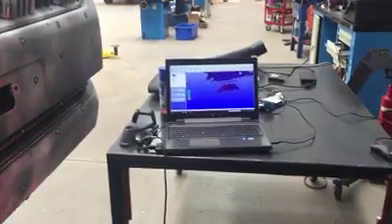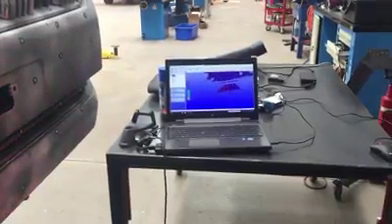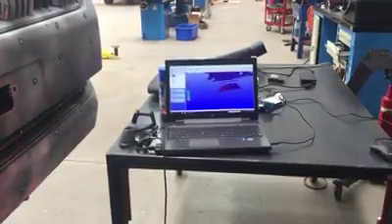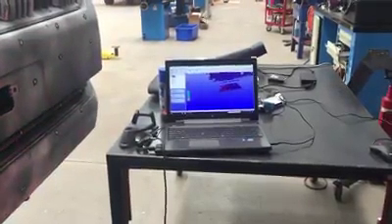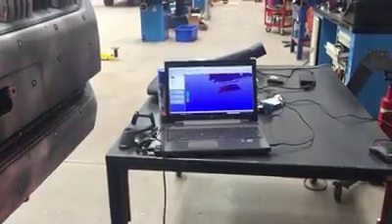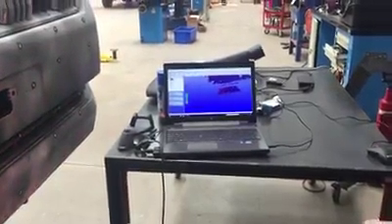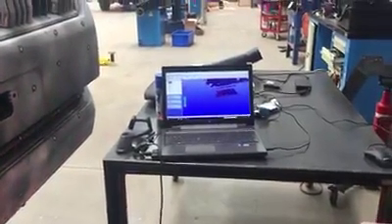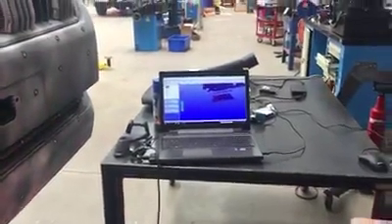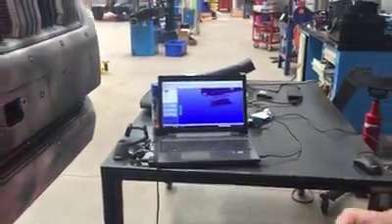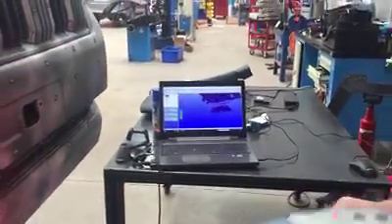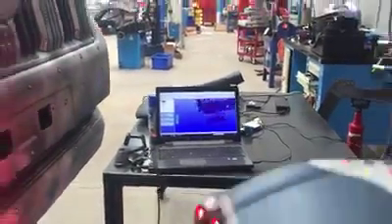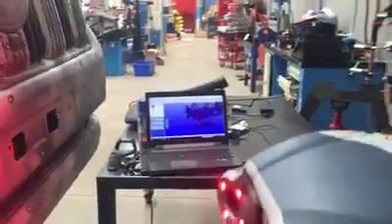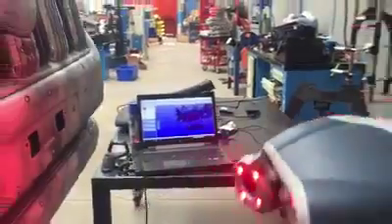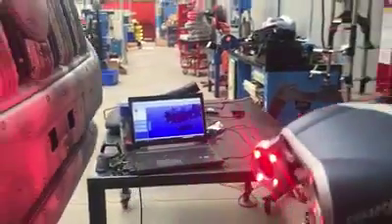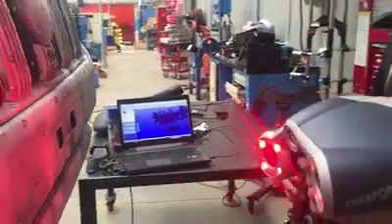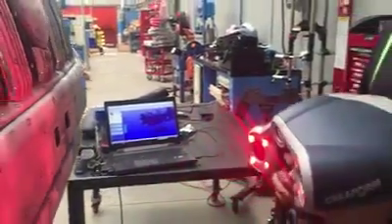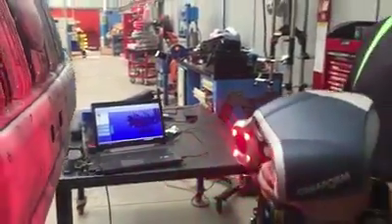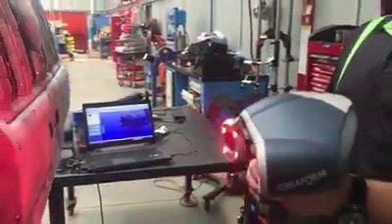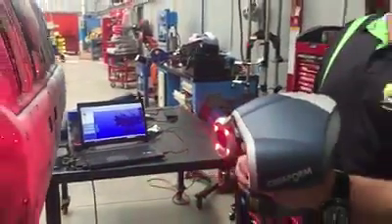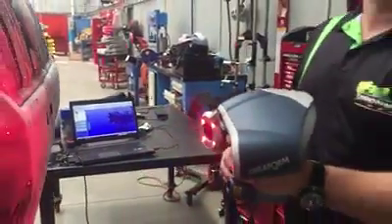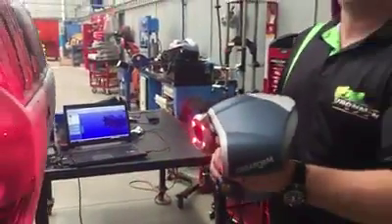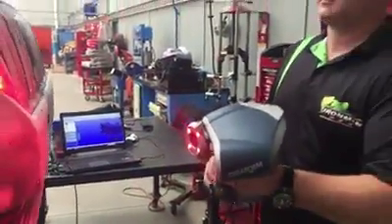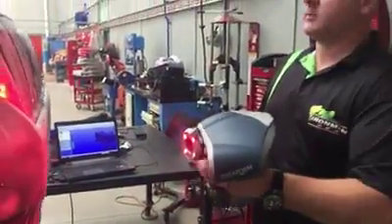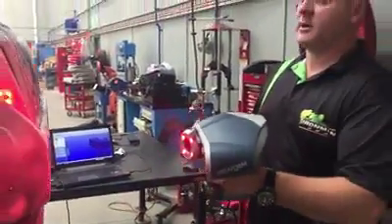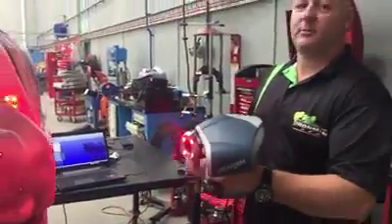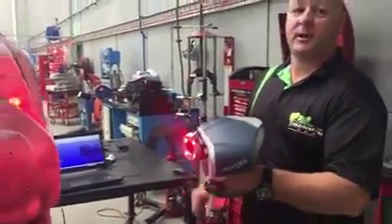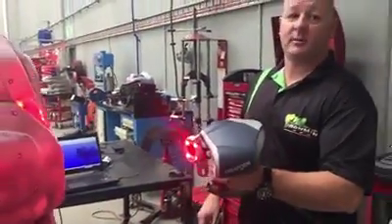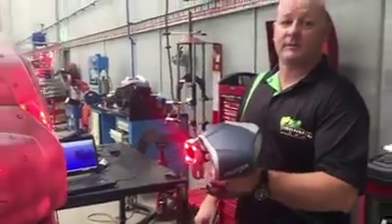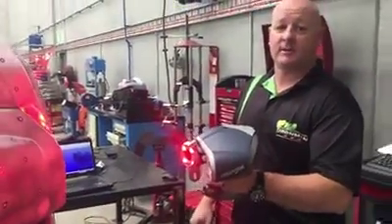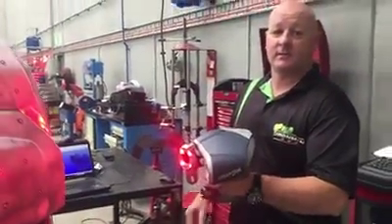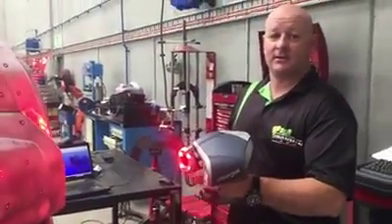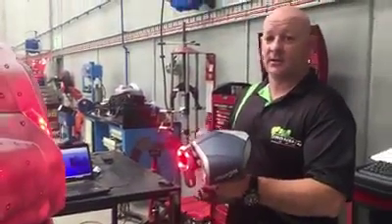So keep an eye out. We hope to have a bar in the very near future for the brand new Prado 150. Thanks, guys.